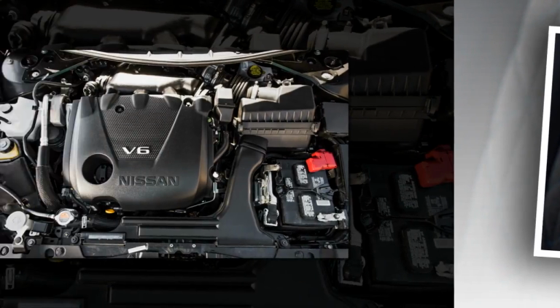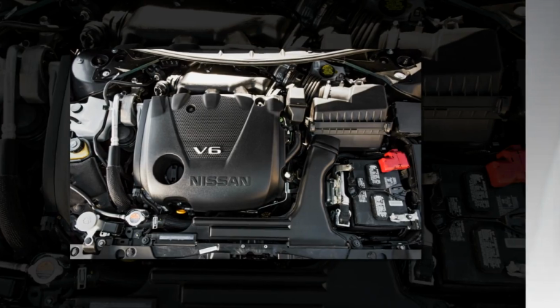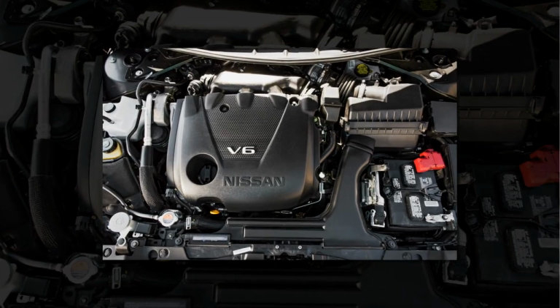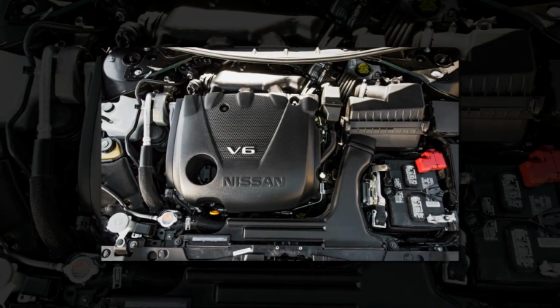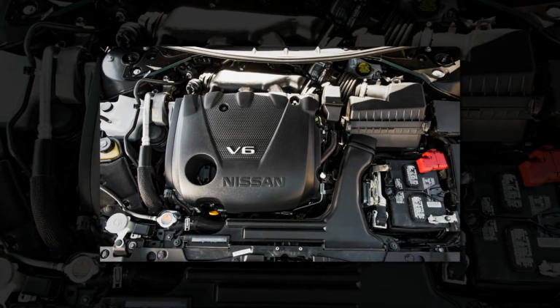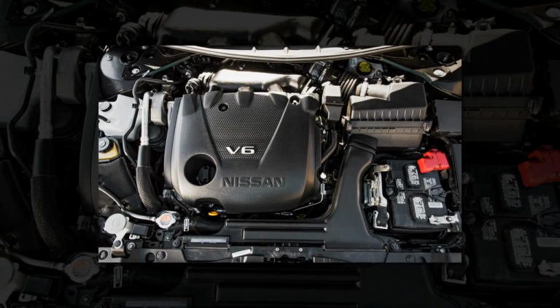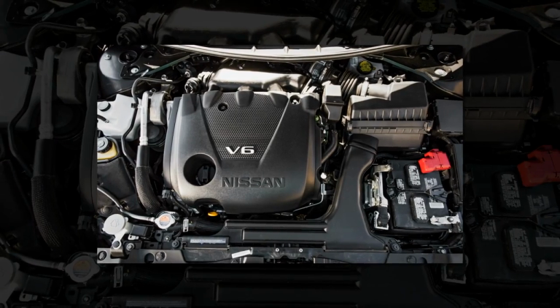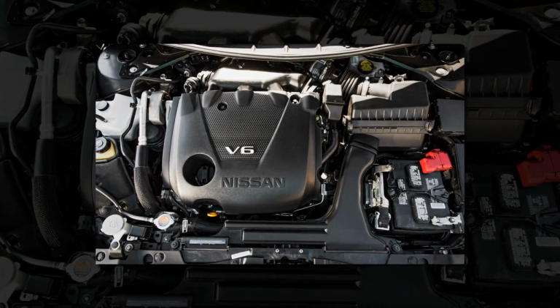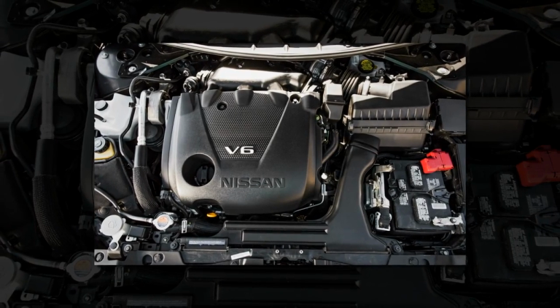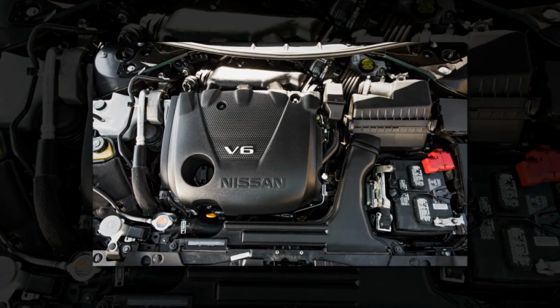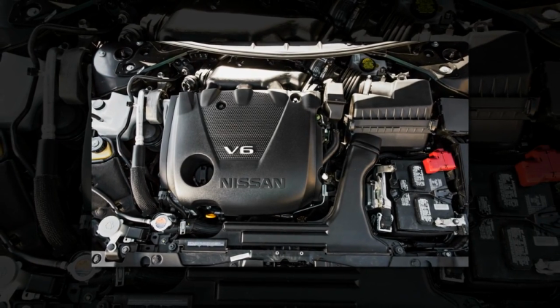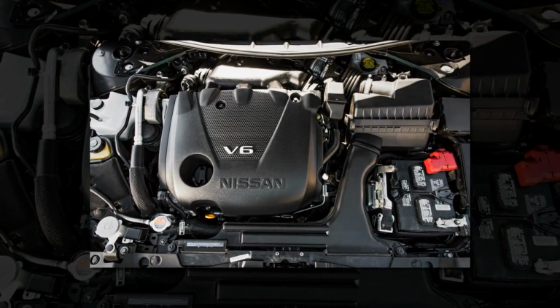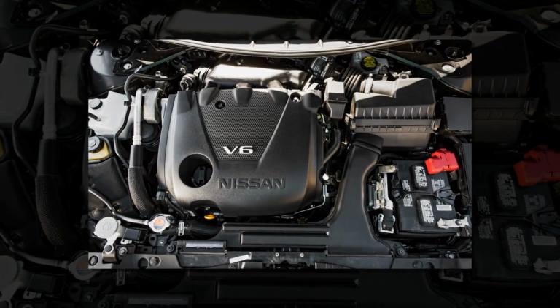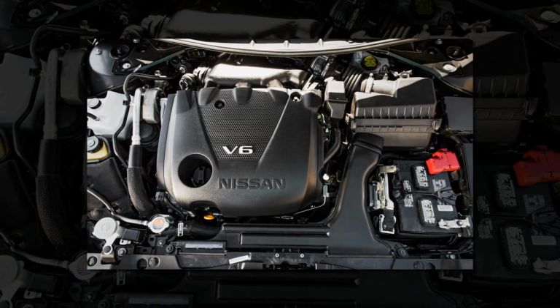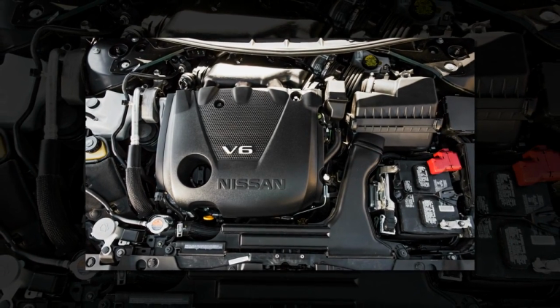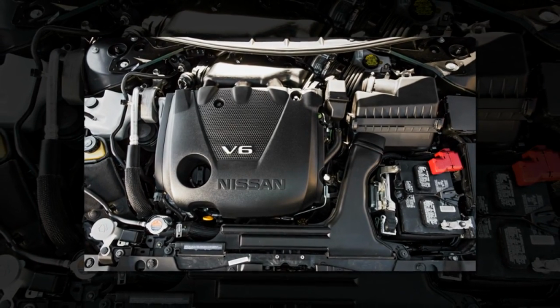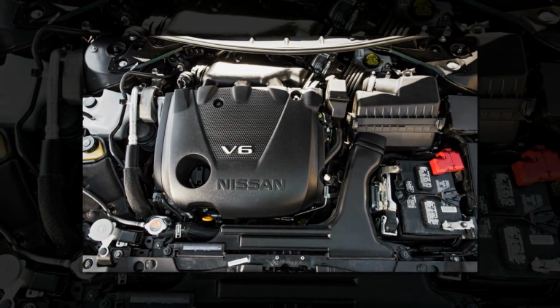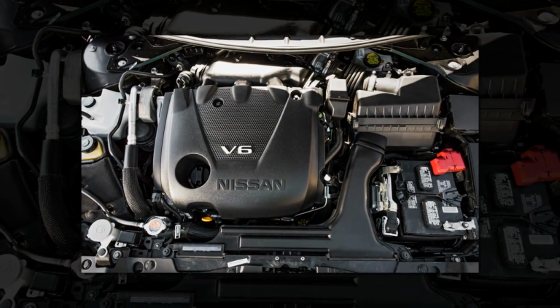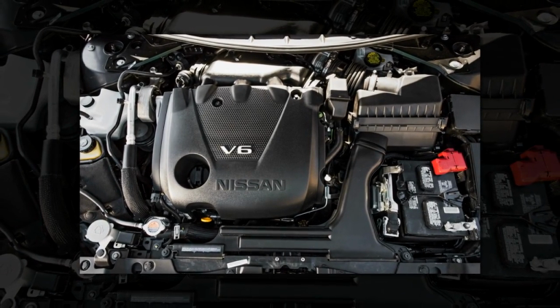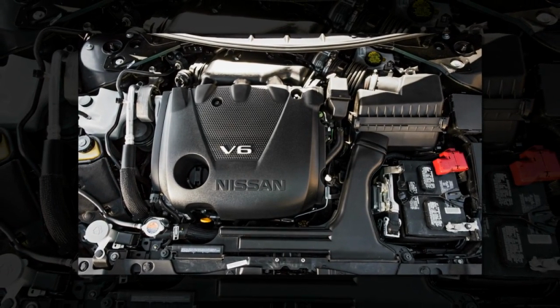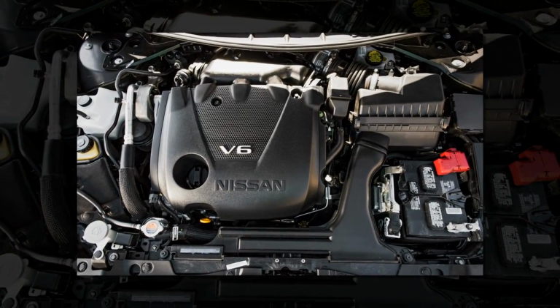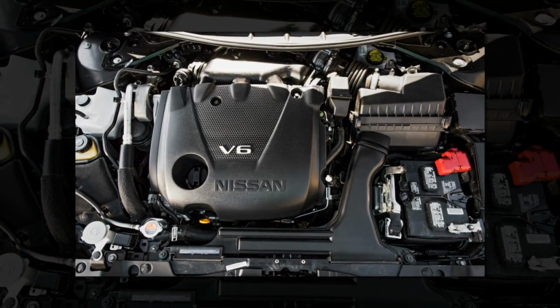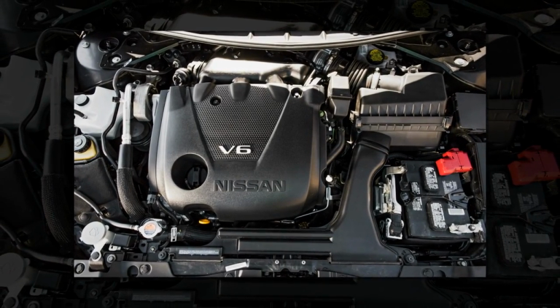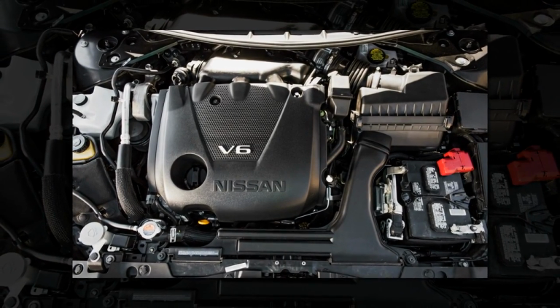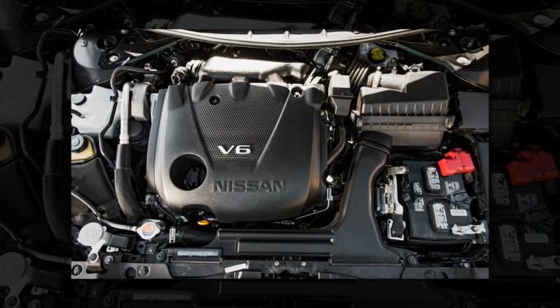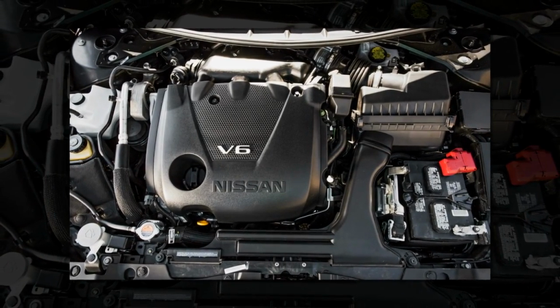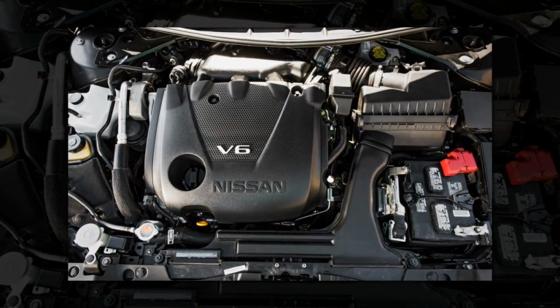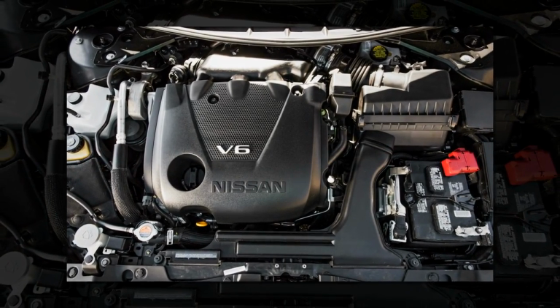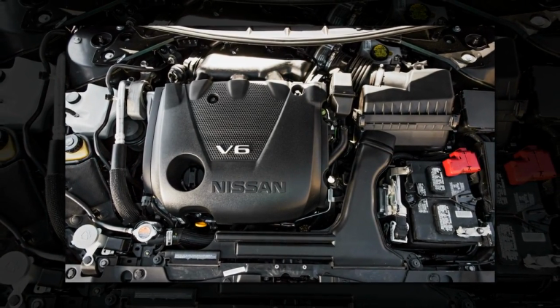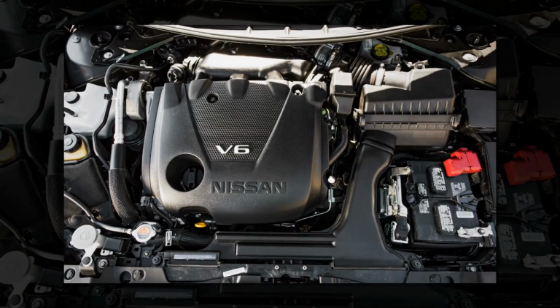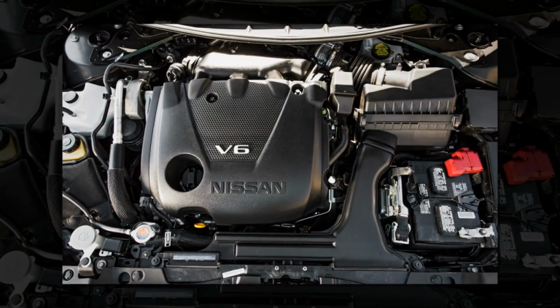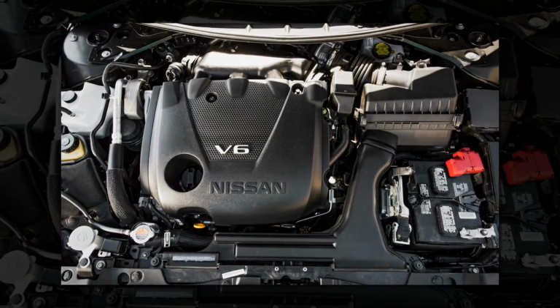Asking the Maxima to be a sports sedan is like asking Caitlyn Jenner to get back into her decathlon shorts.